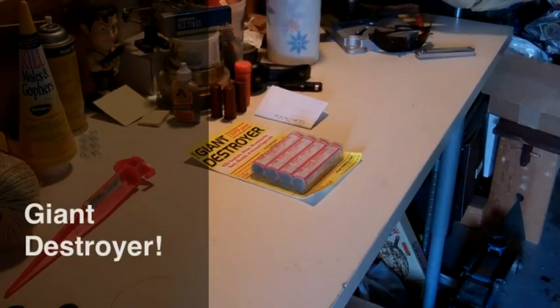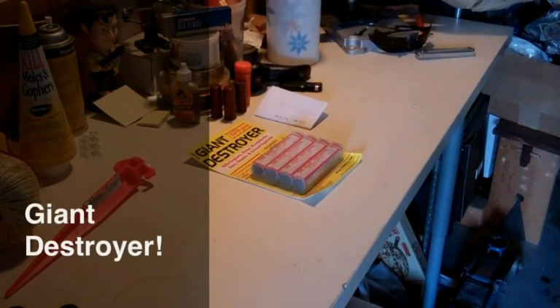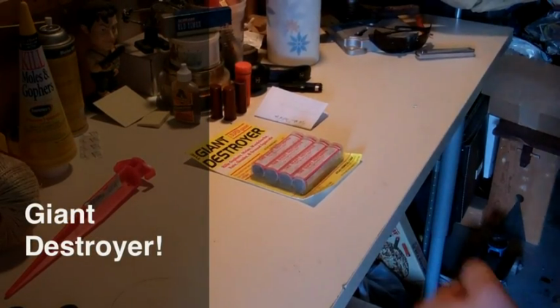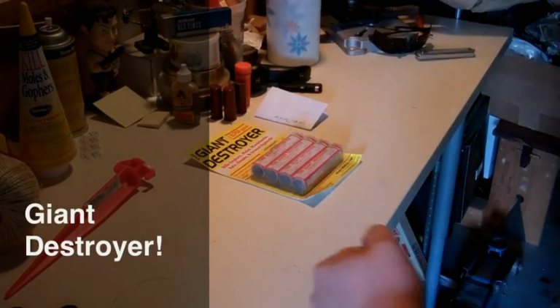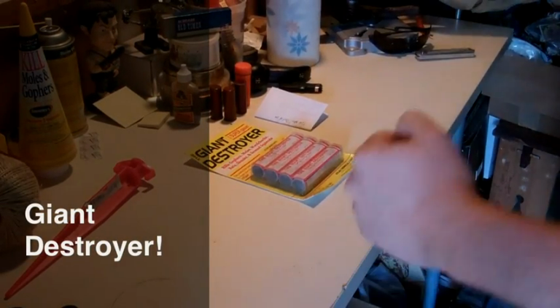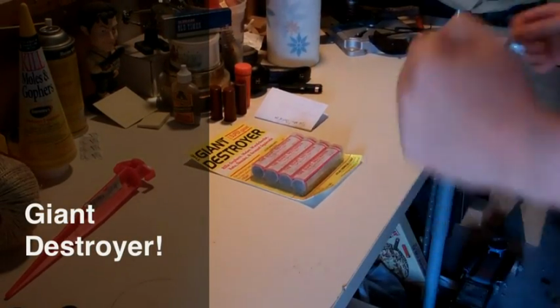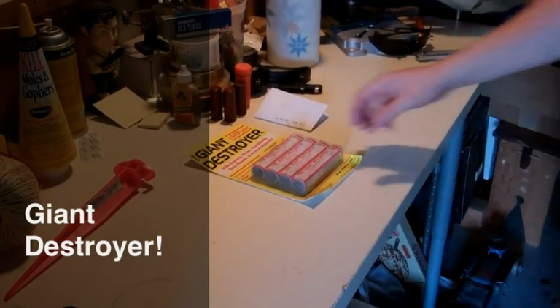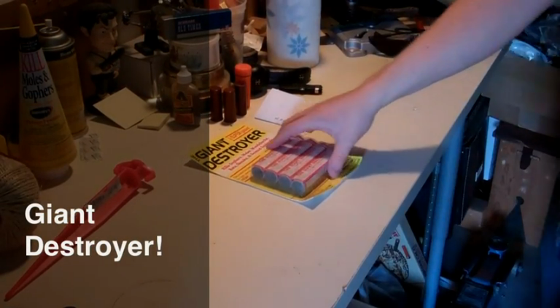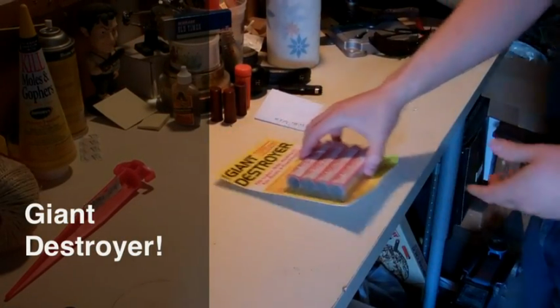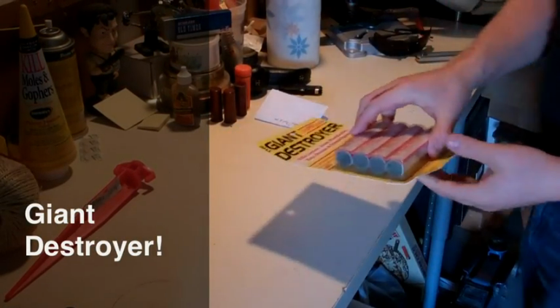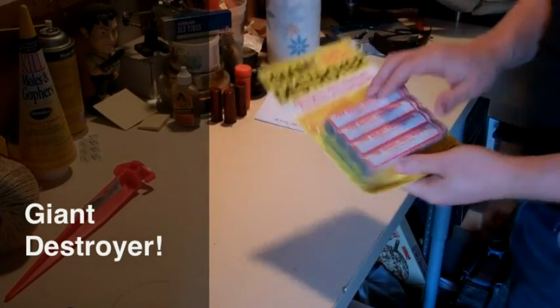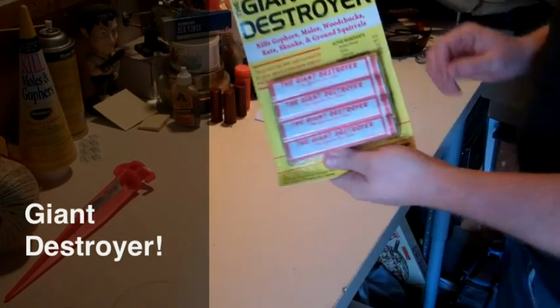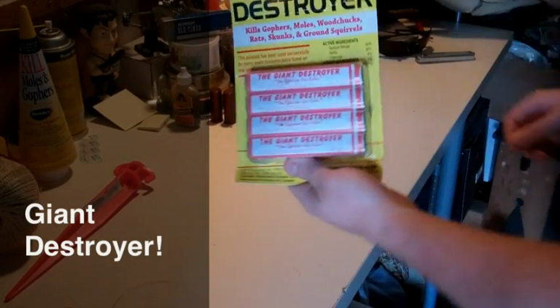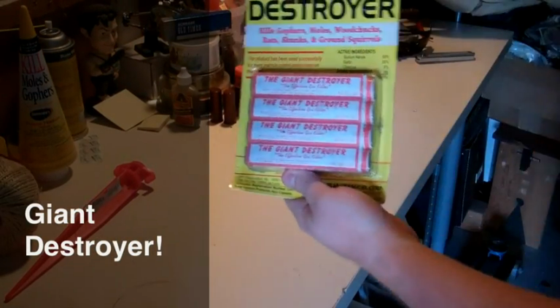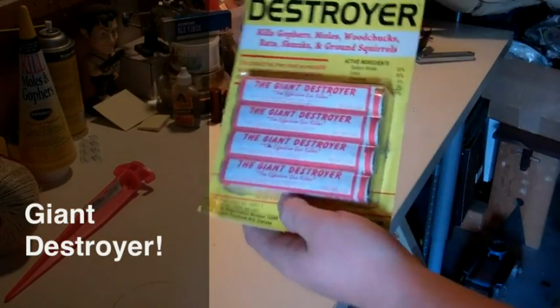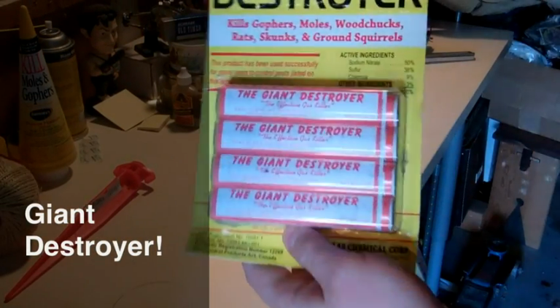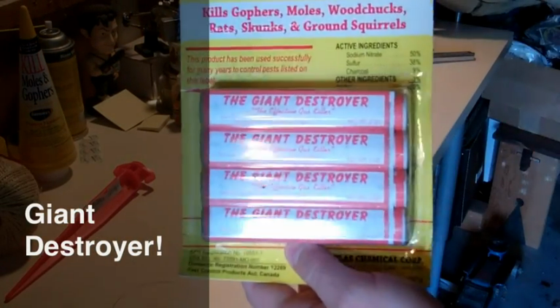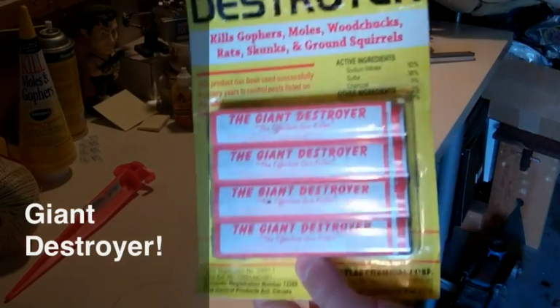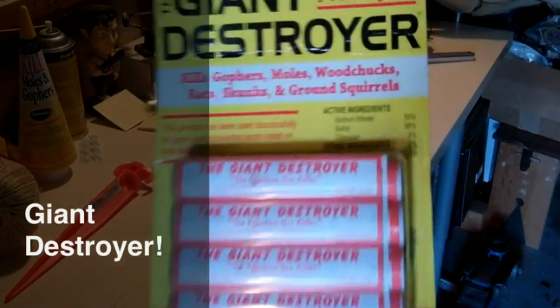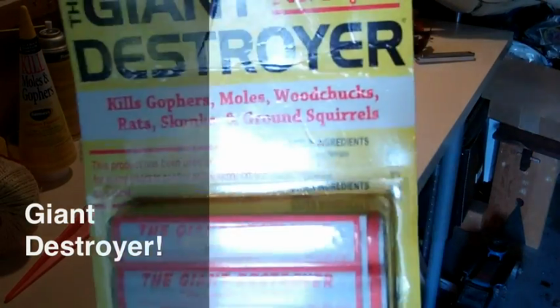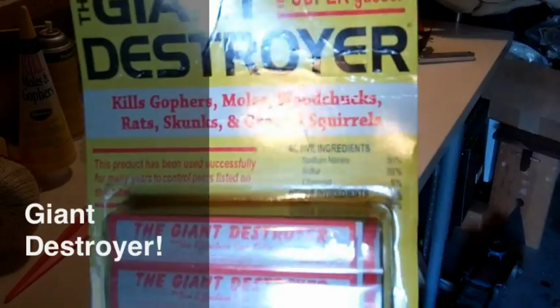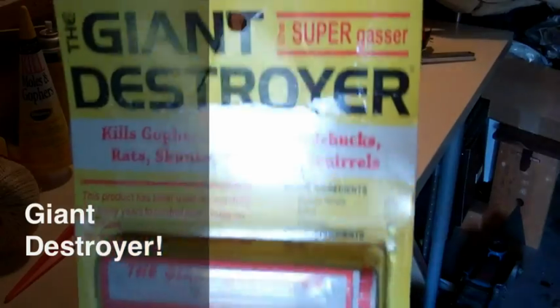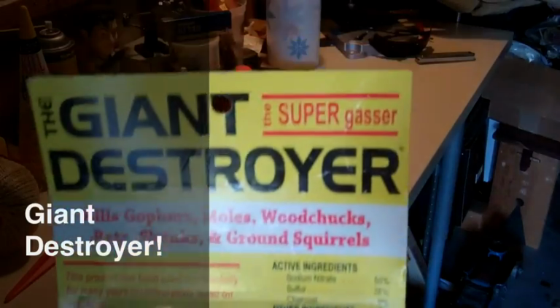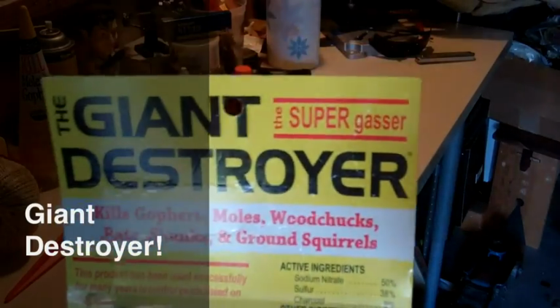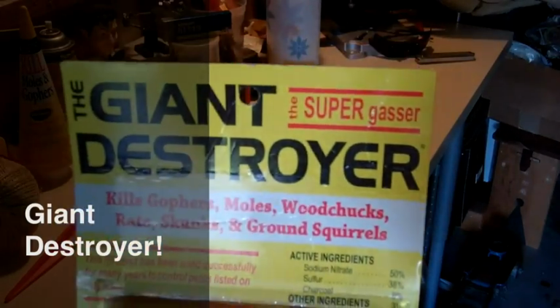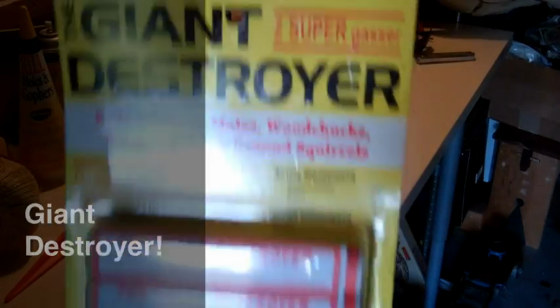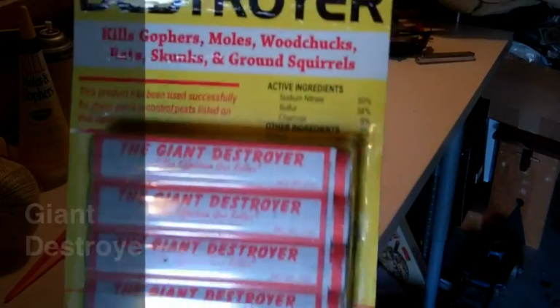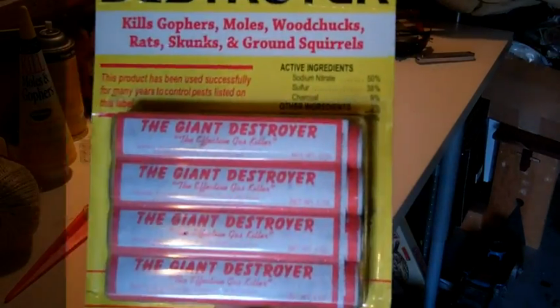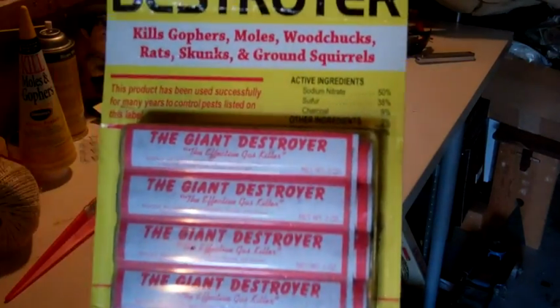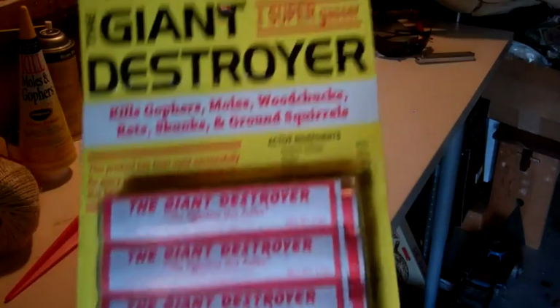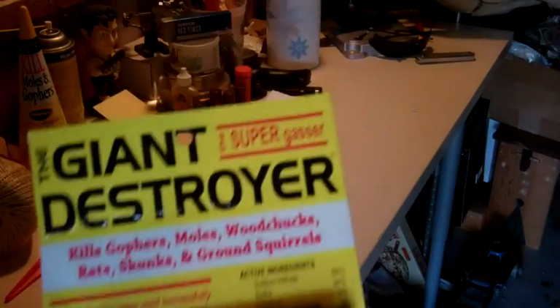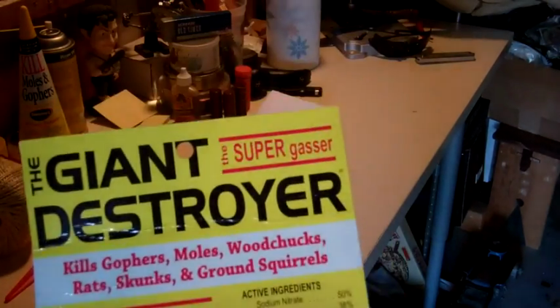All right, YouTube, it's time. We're doing the Giant Destroyer here. I think I talked about this in a video, but it doesn't matter.